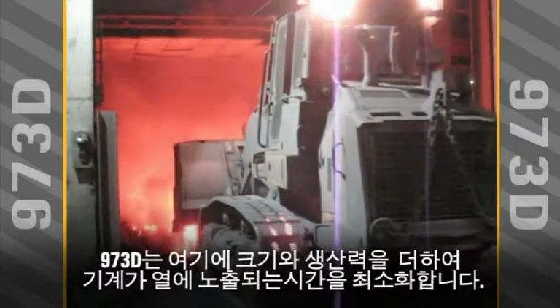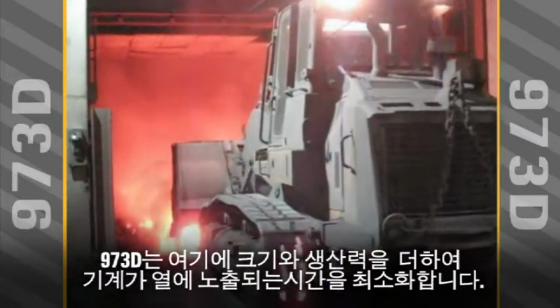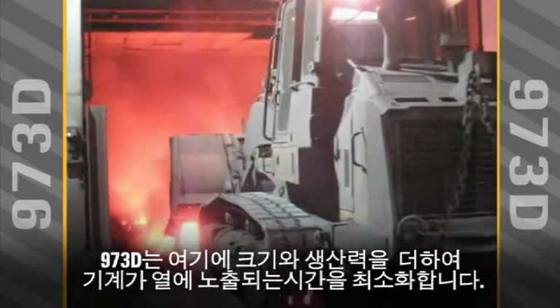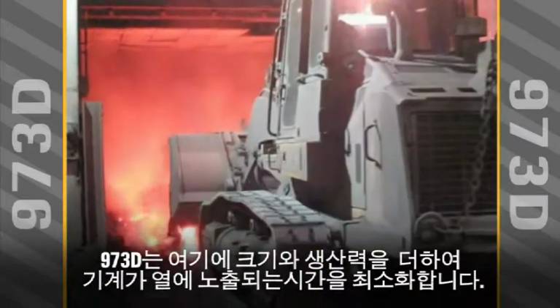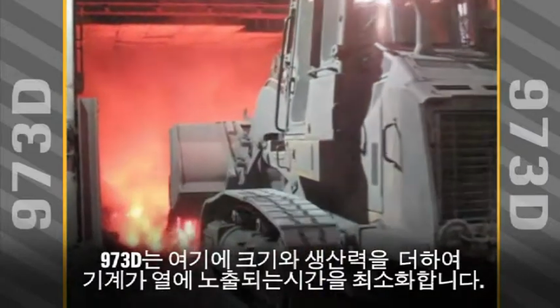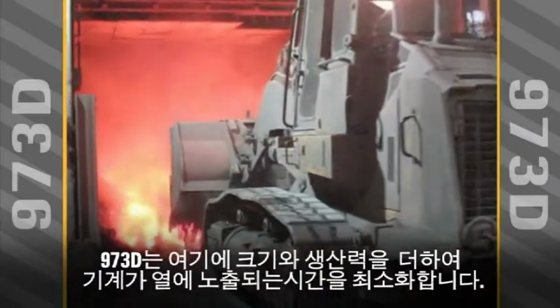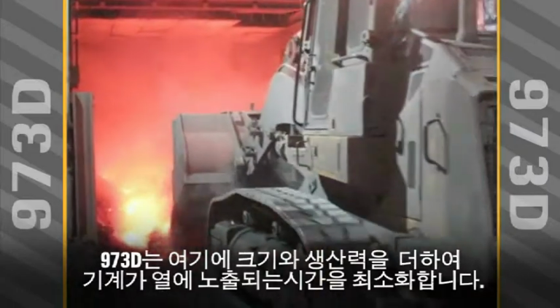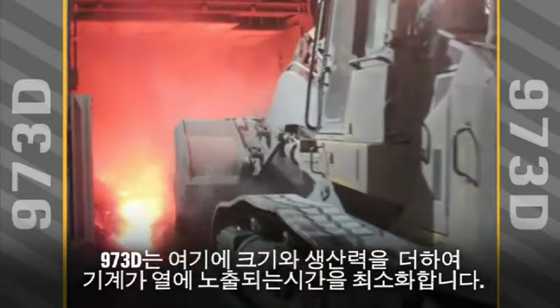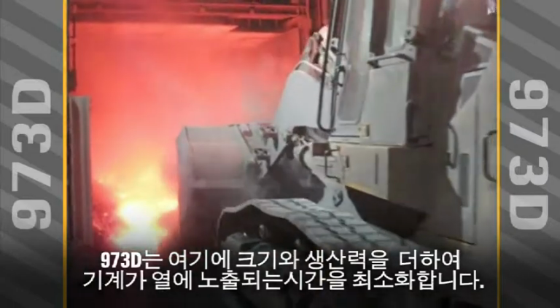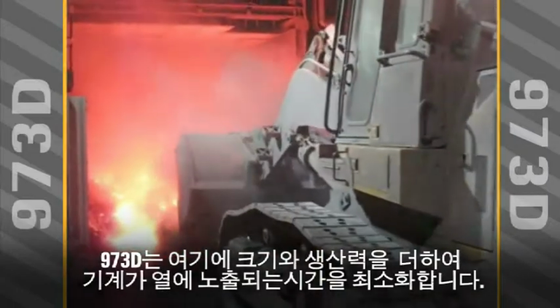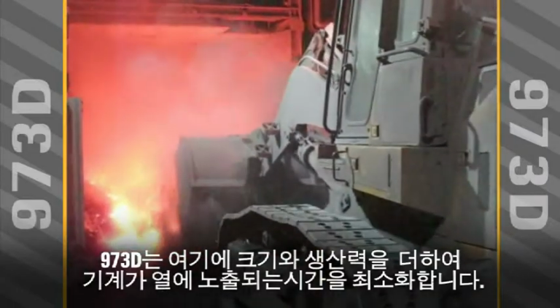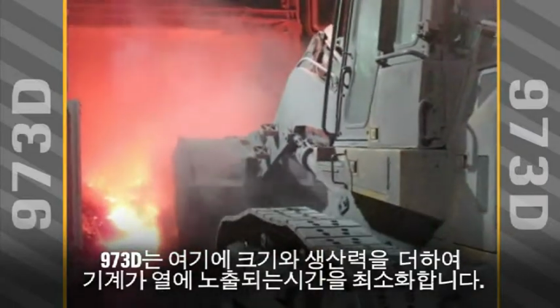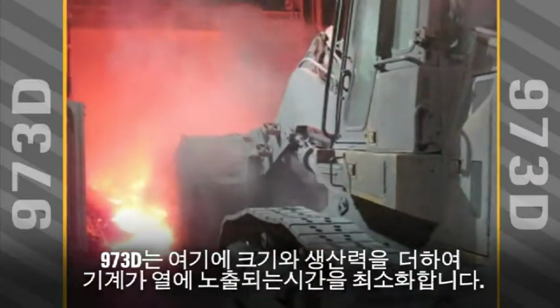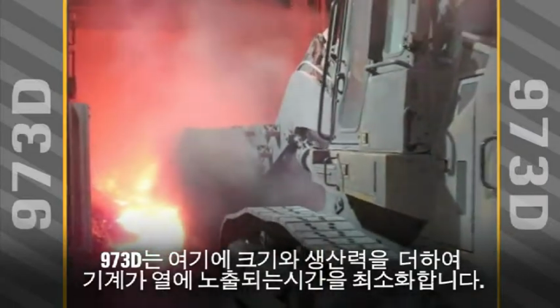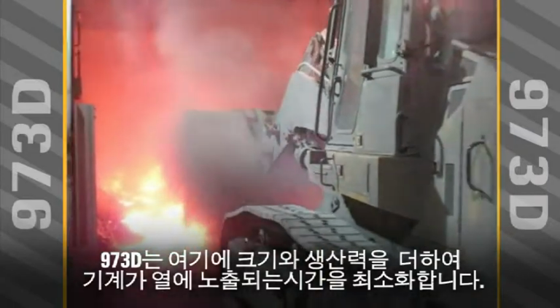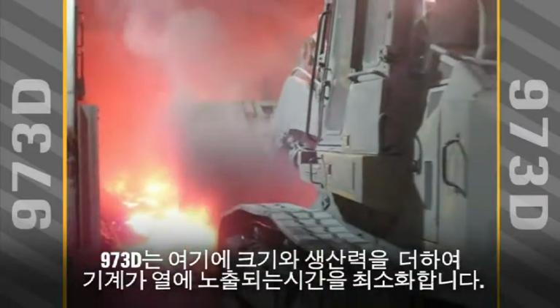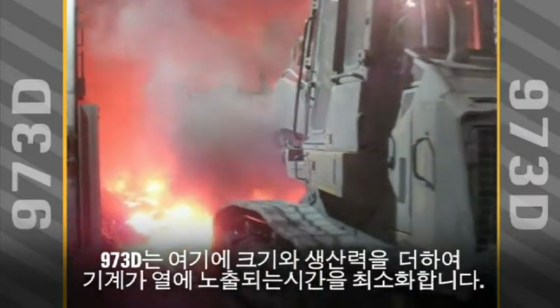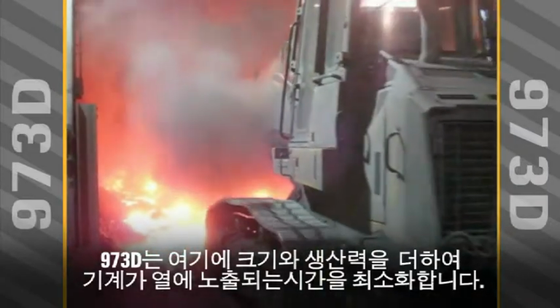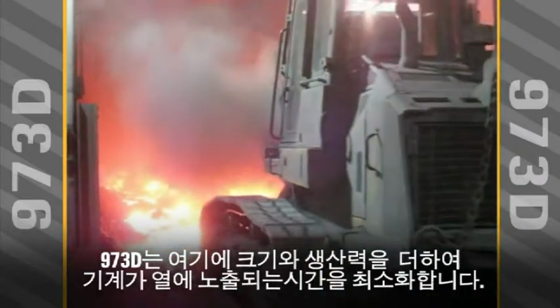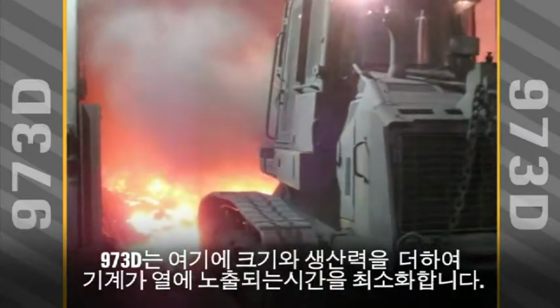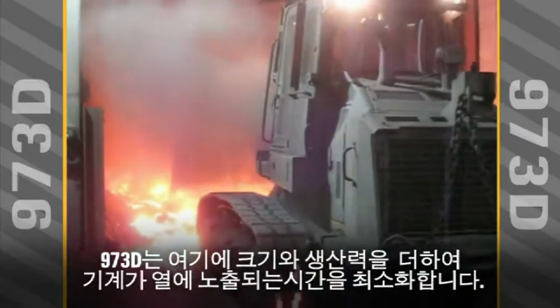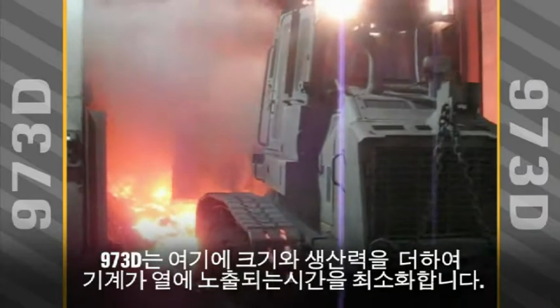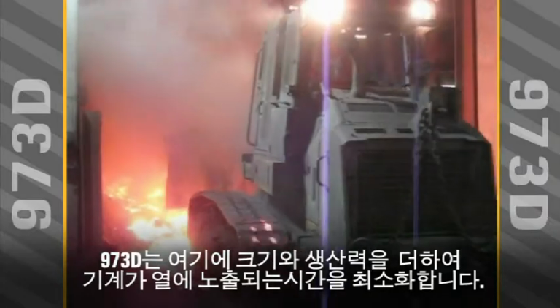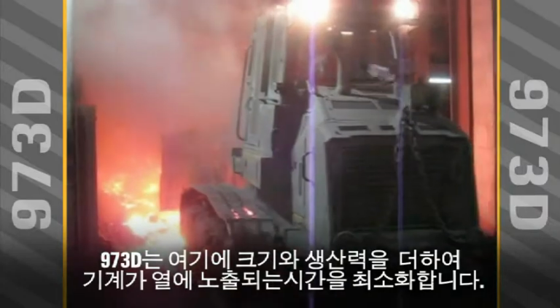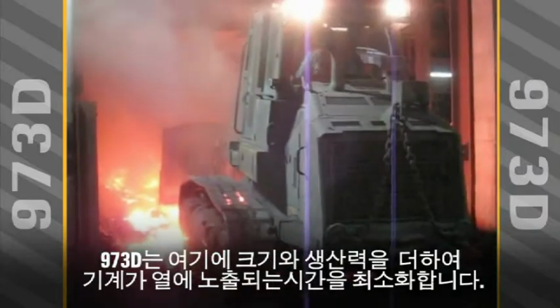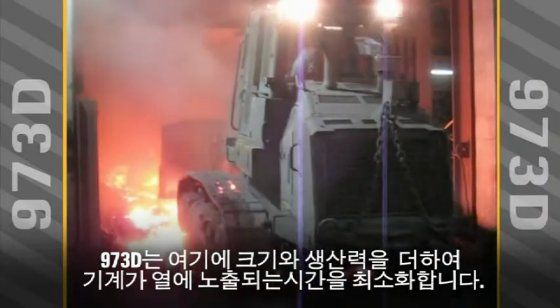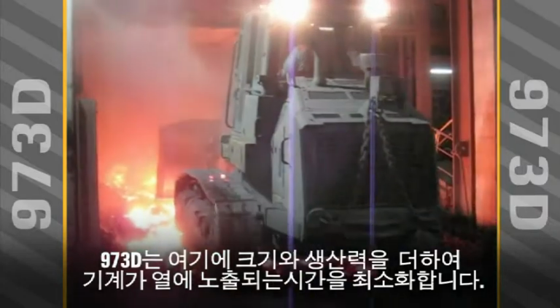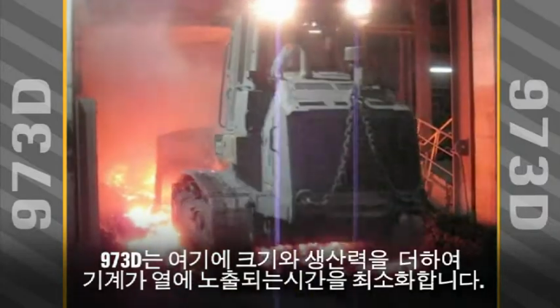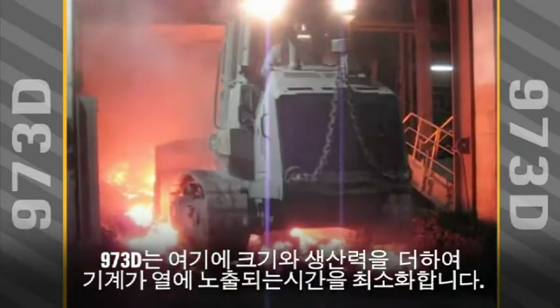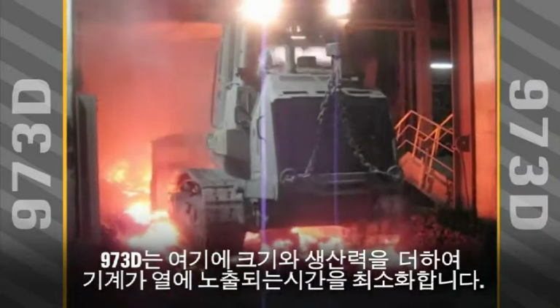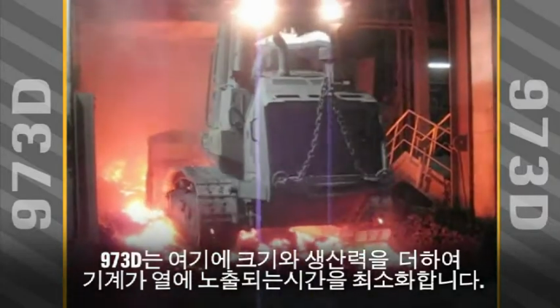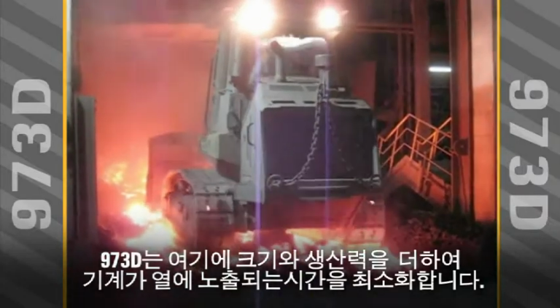Plus, the size and productivity of the 973D helps minimize the time the machine is exposed to heat.